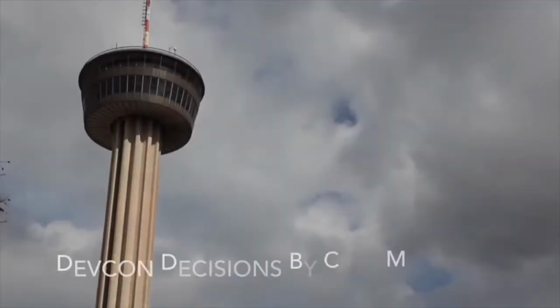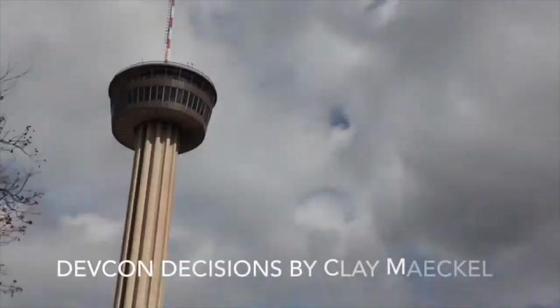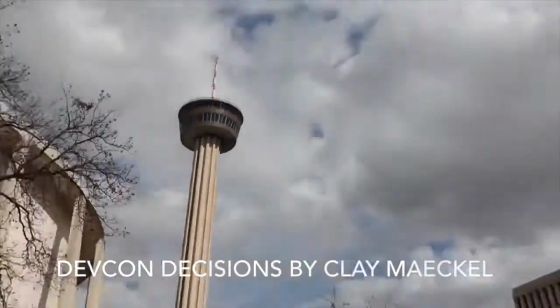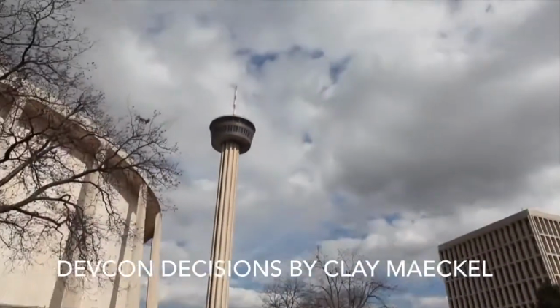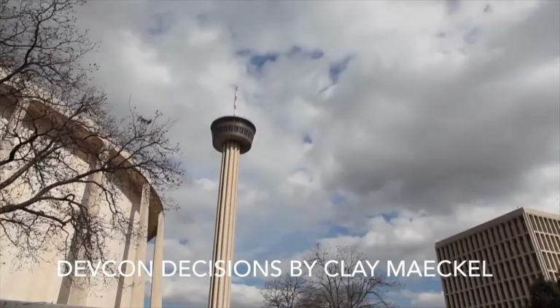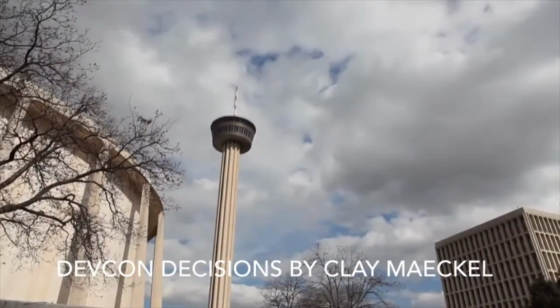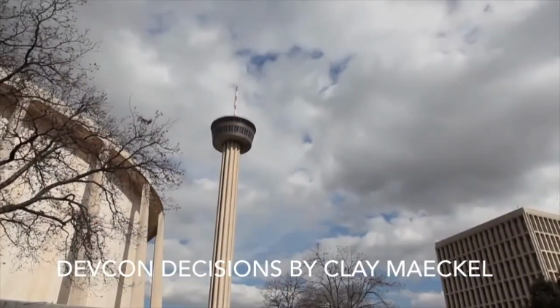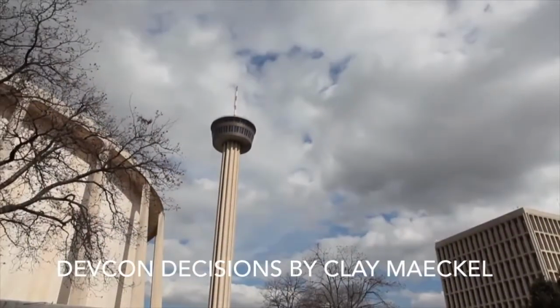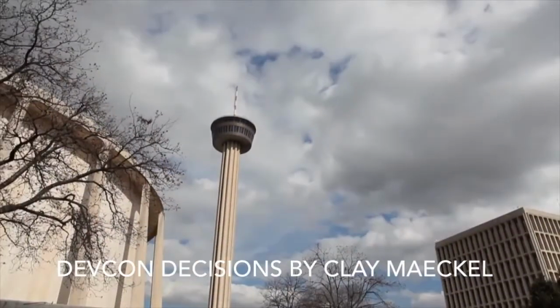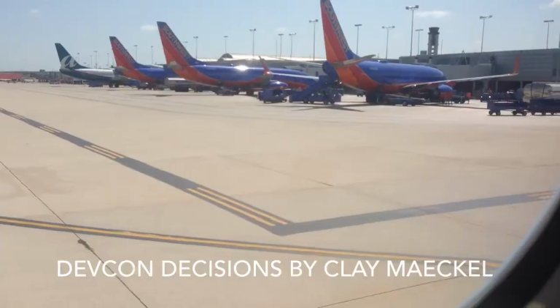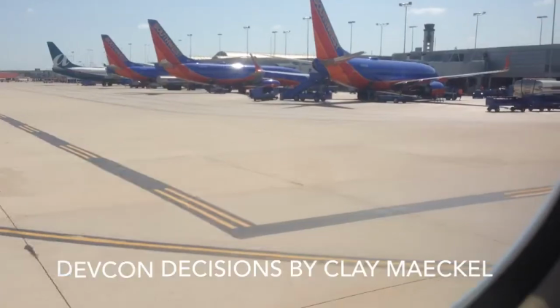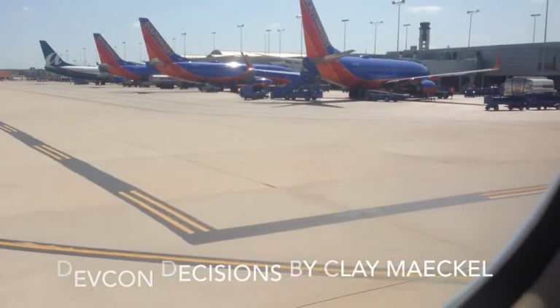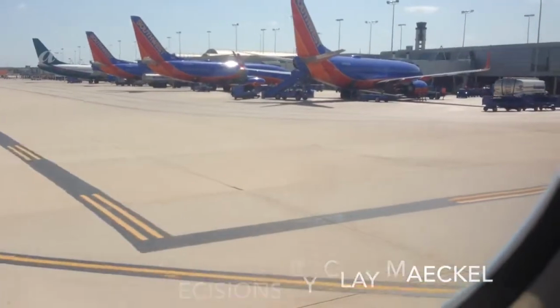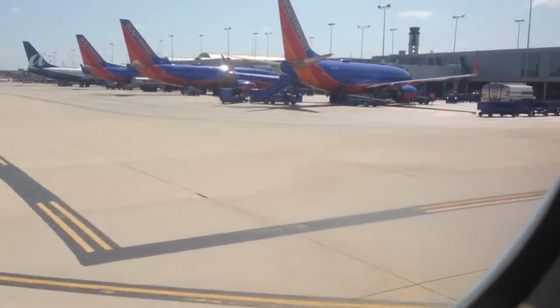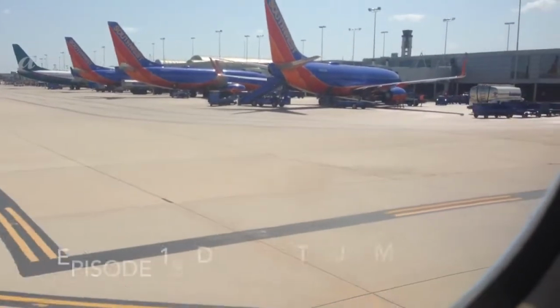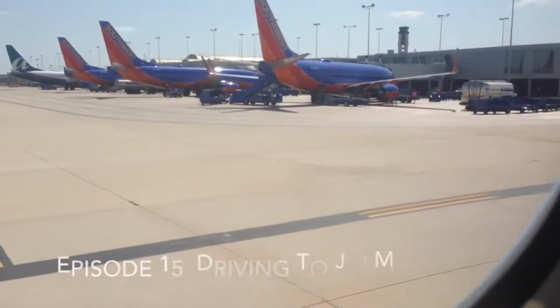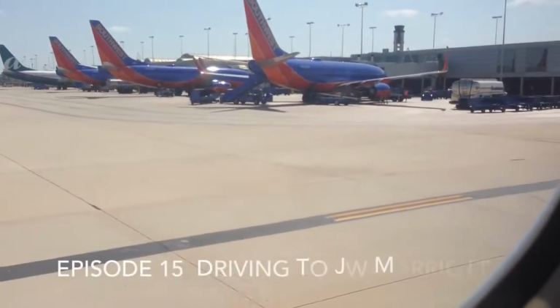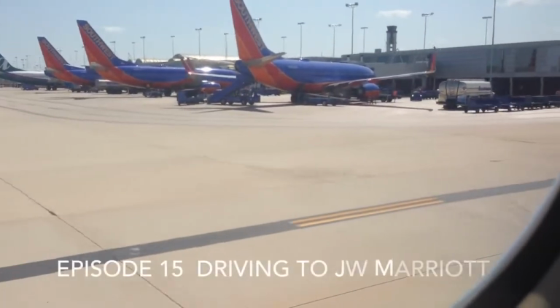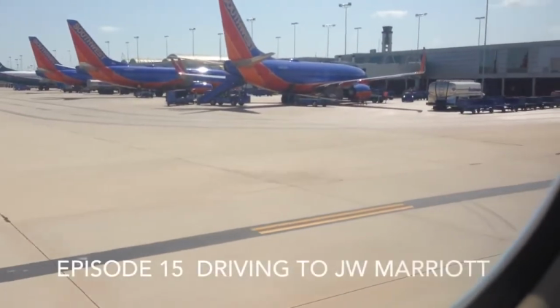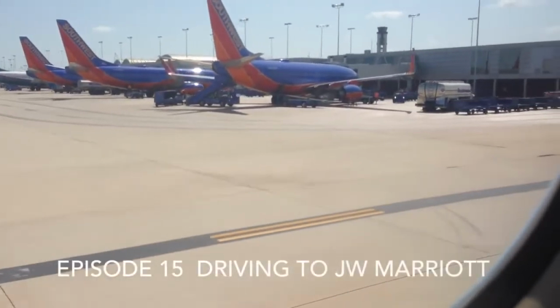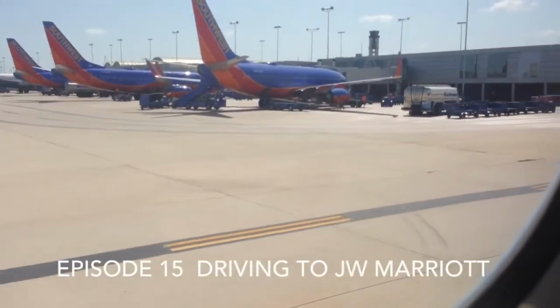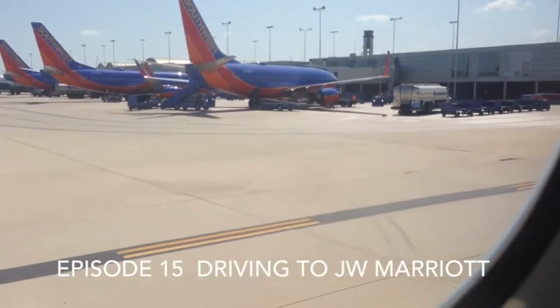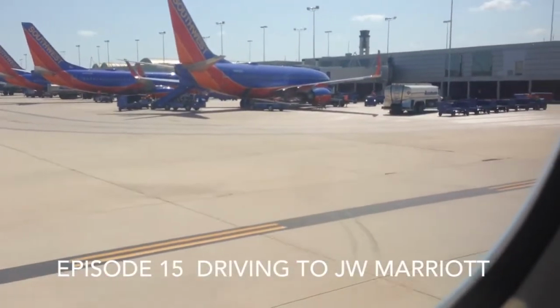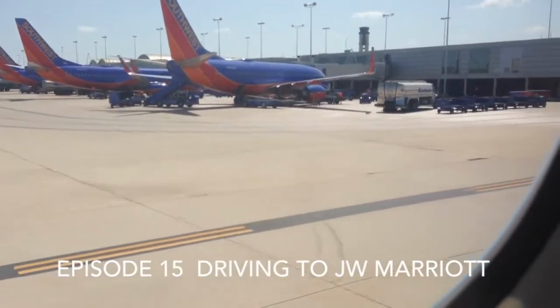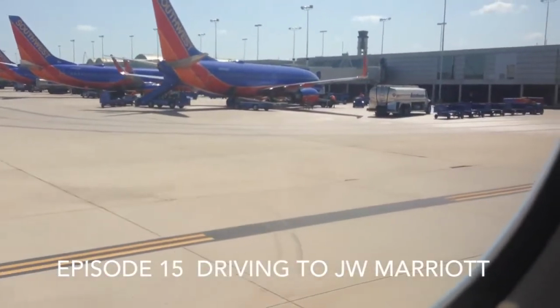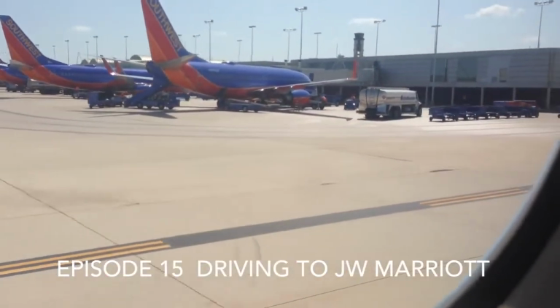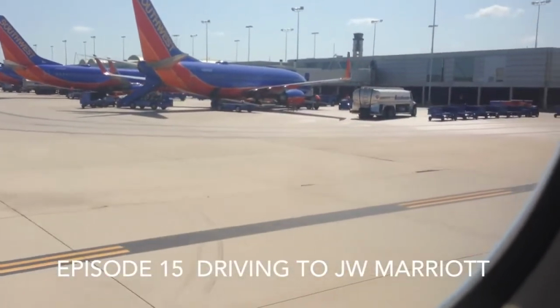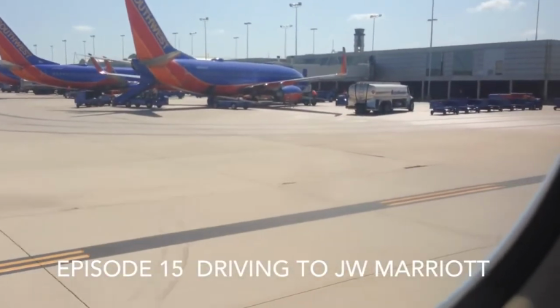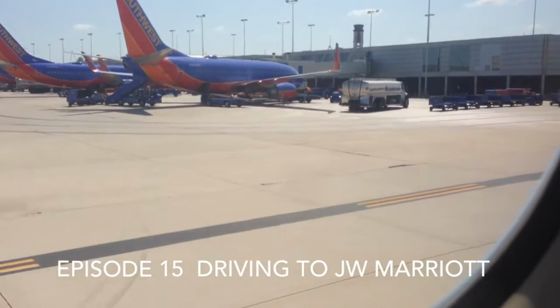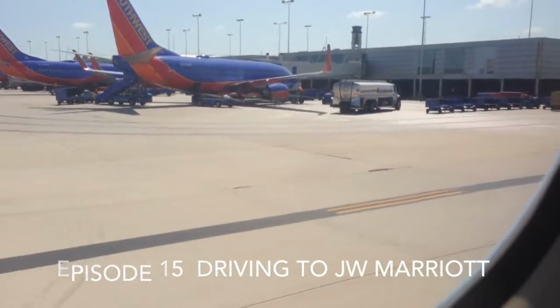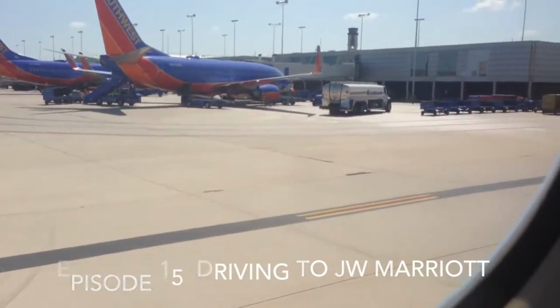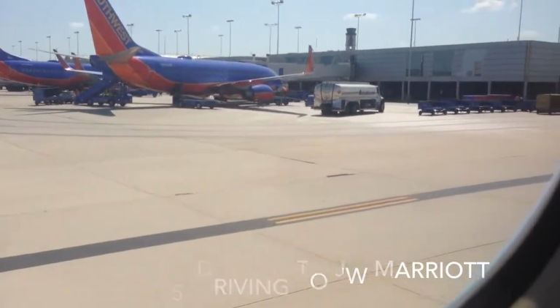DEVCON Decisions by Clay Mackle, Episode 15 — Driving to the JW Marriott.